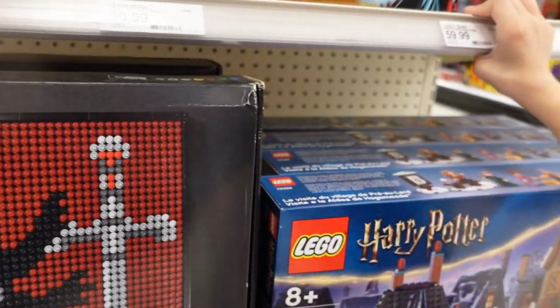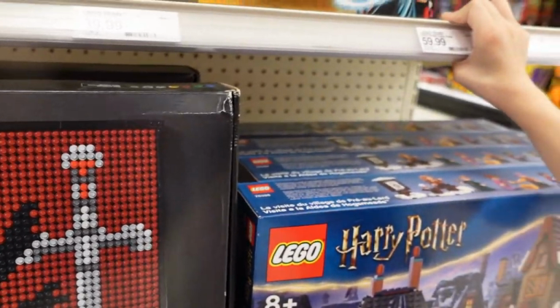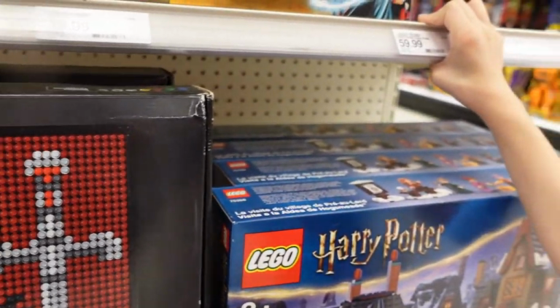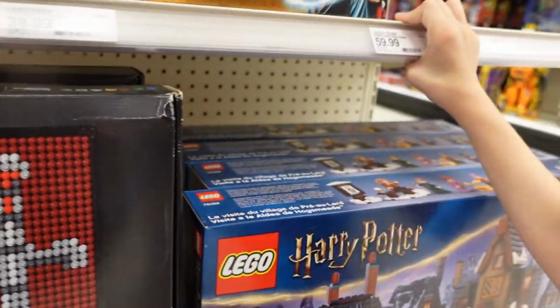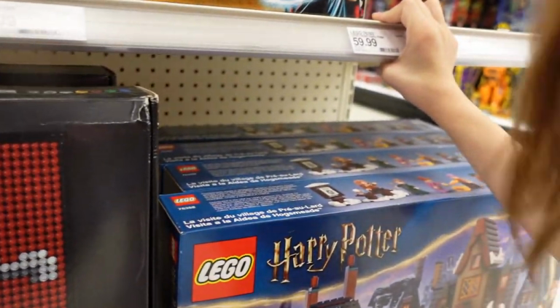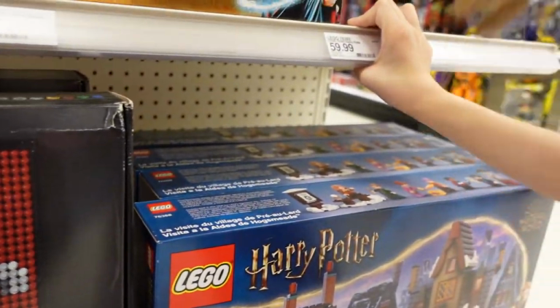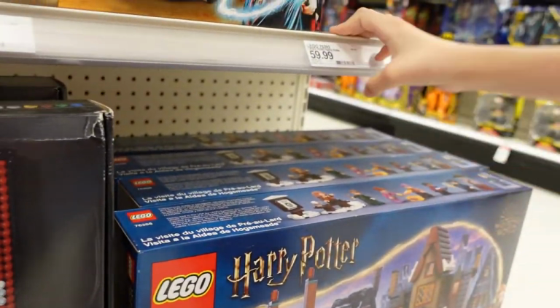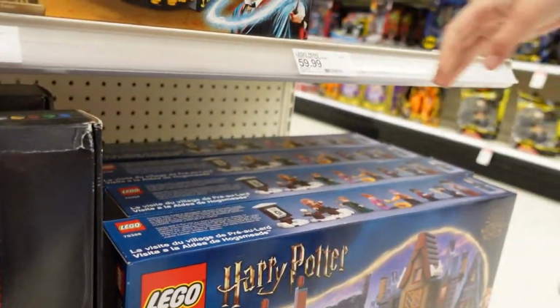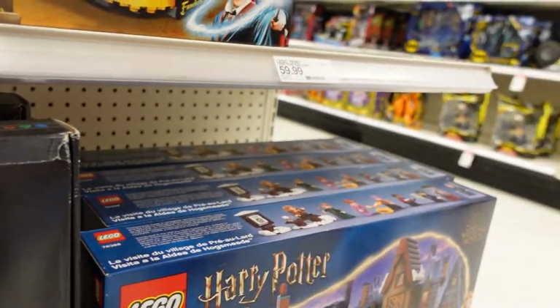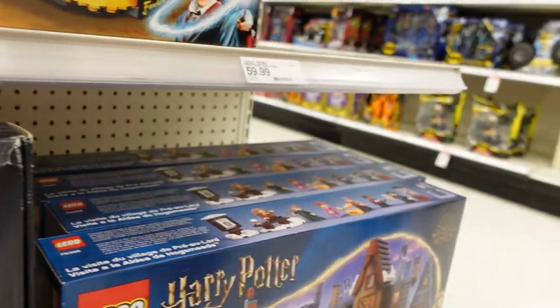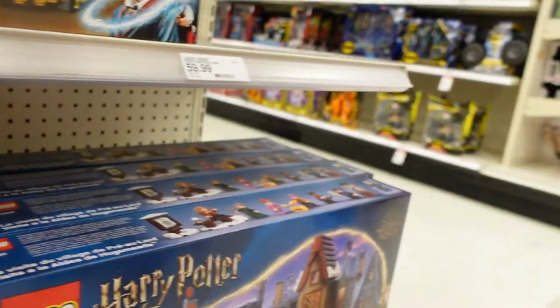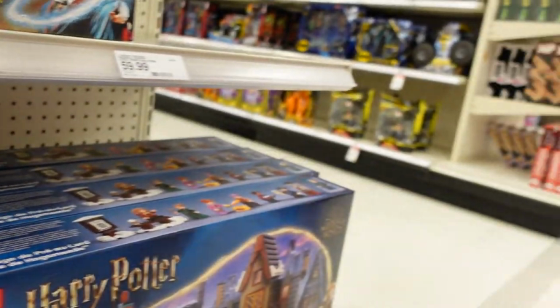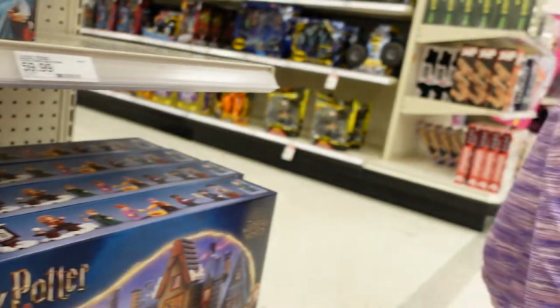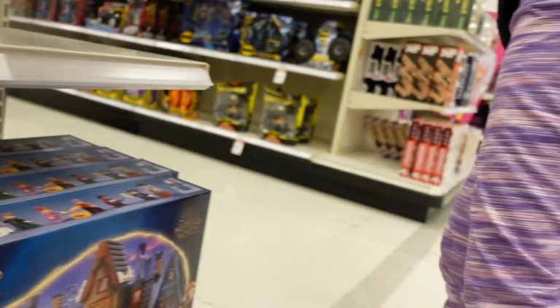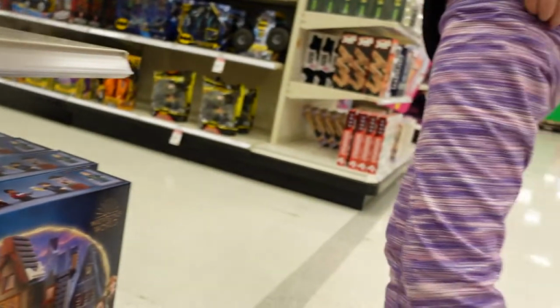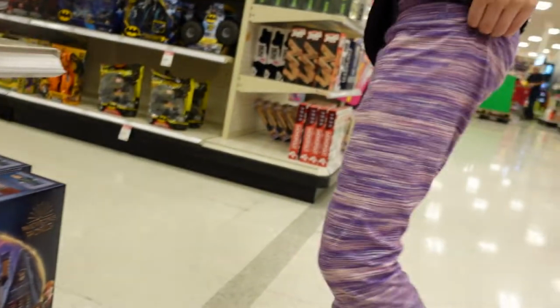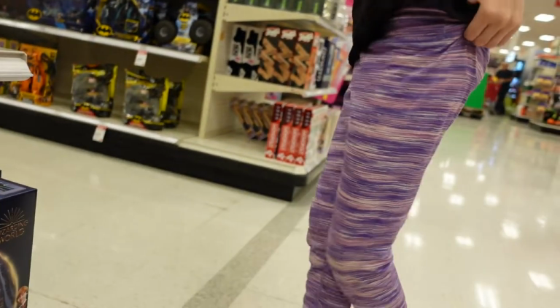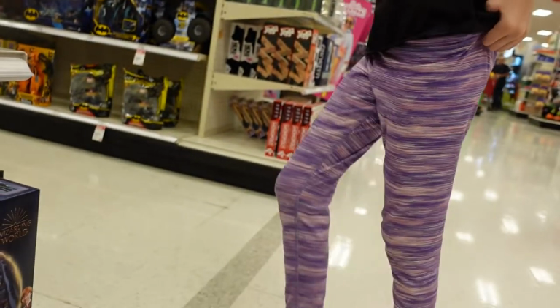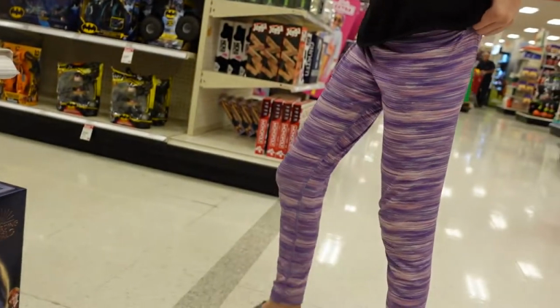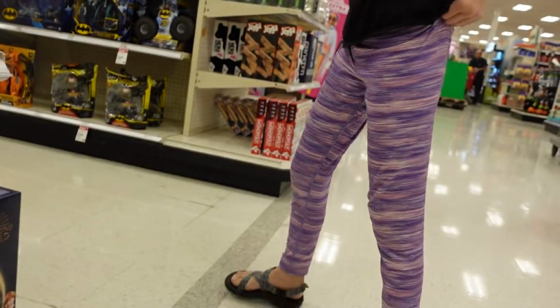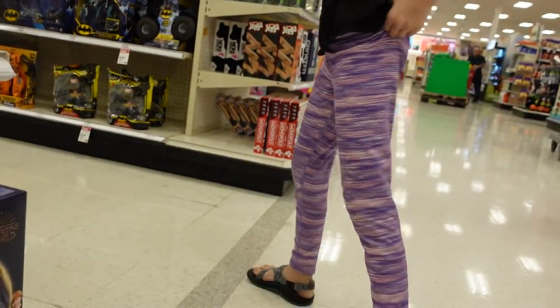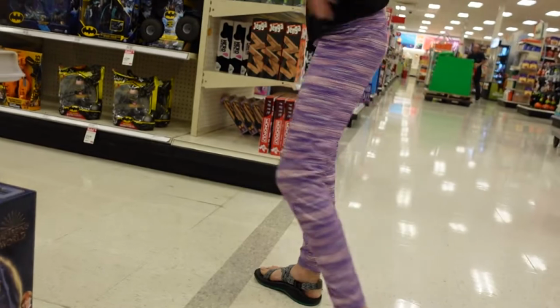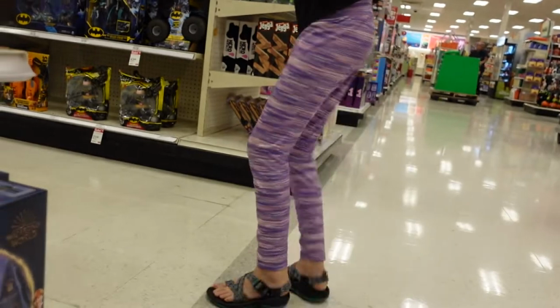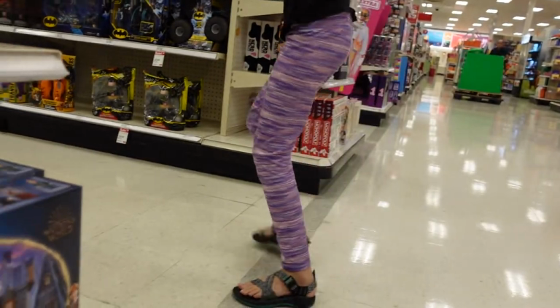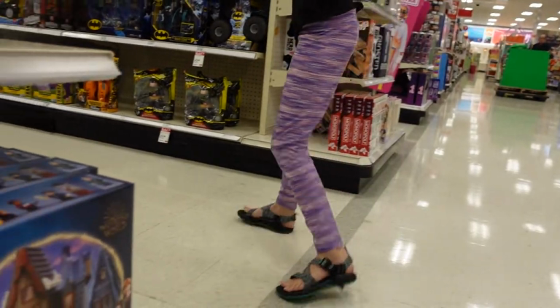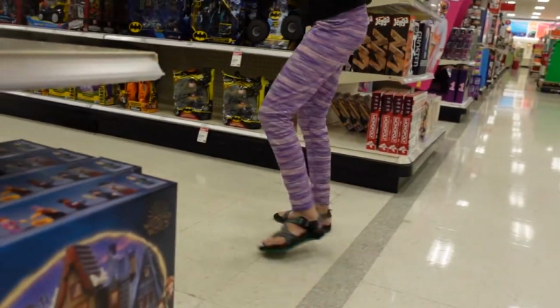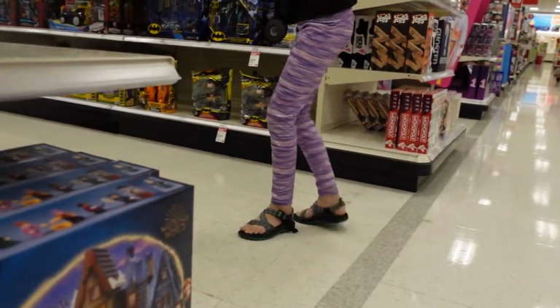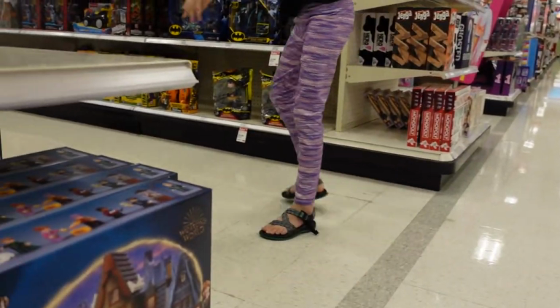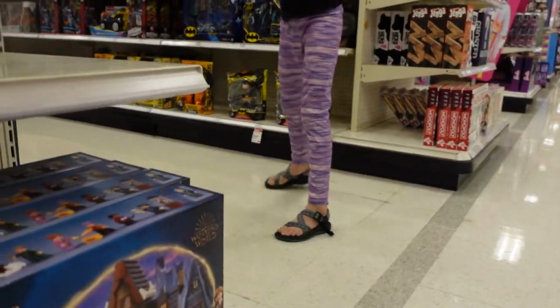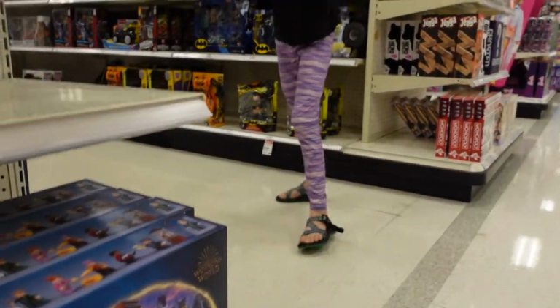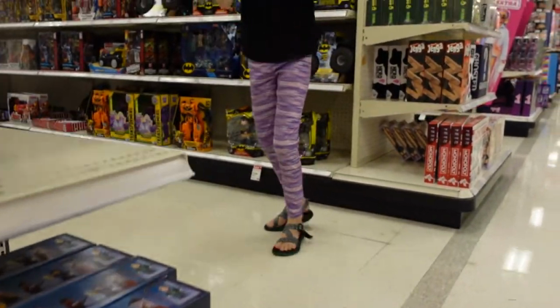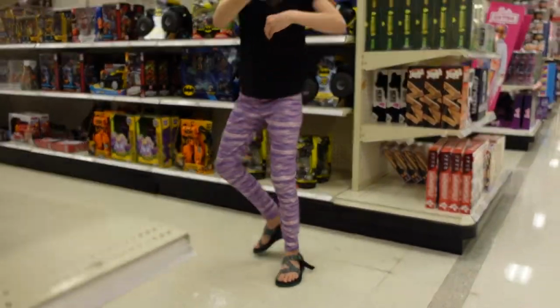Alright, let's keep looking and going to see what else we can find. We haven't found anything that we've been looking for.